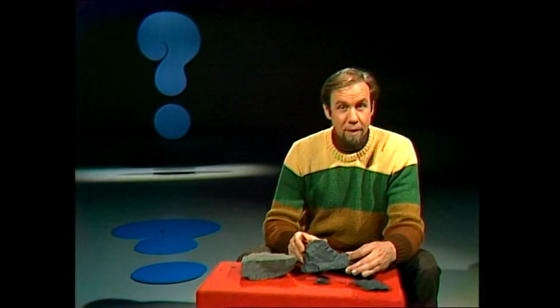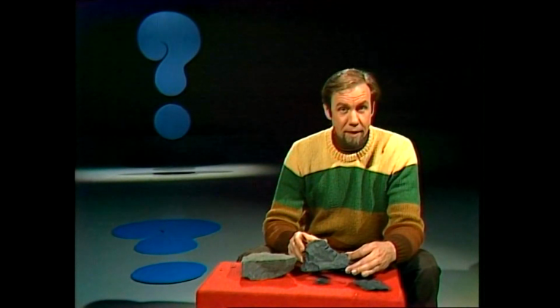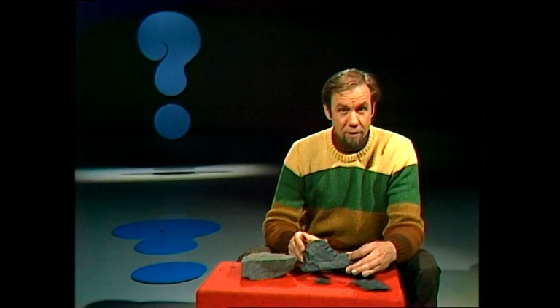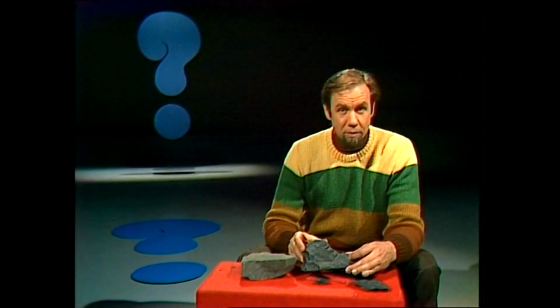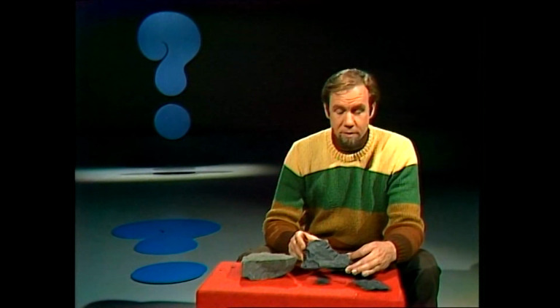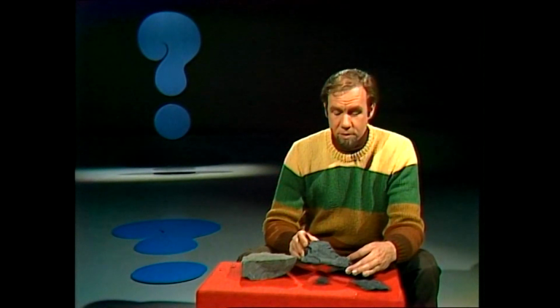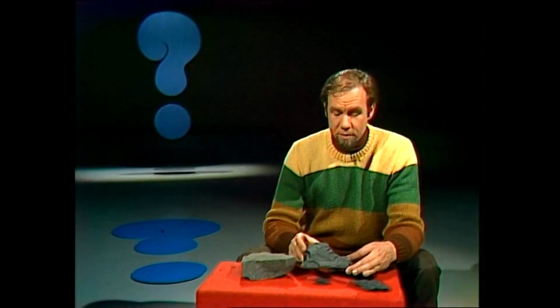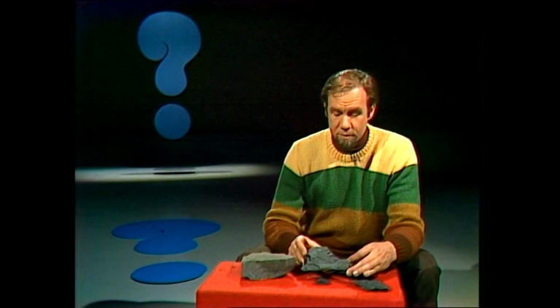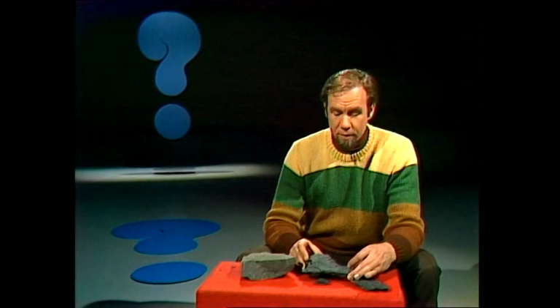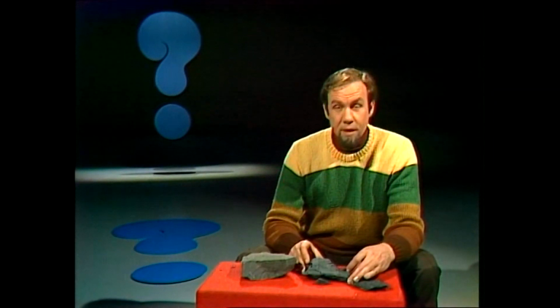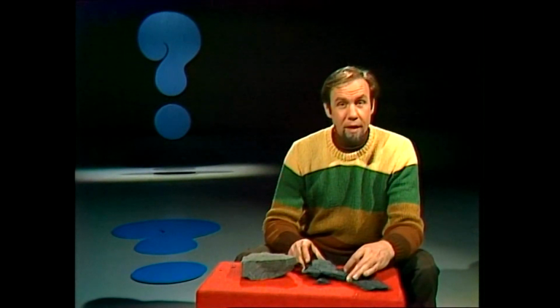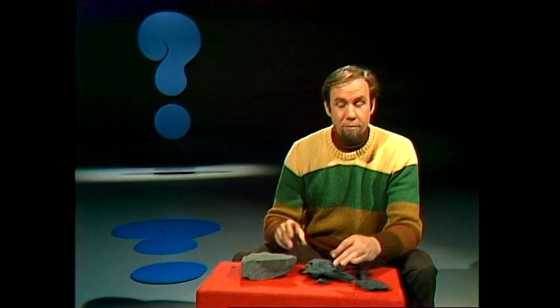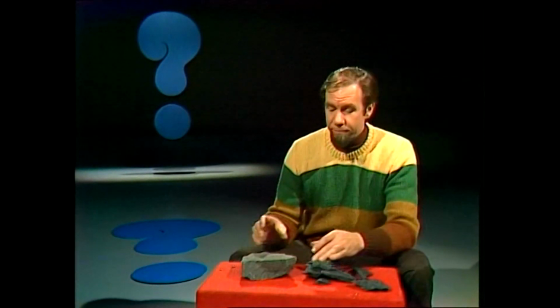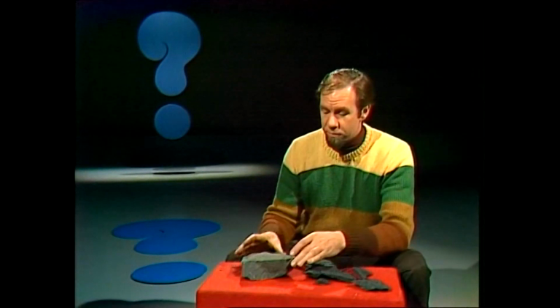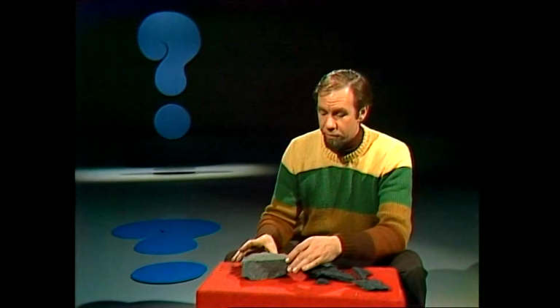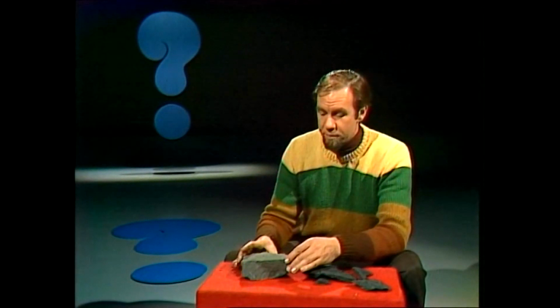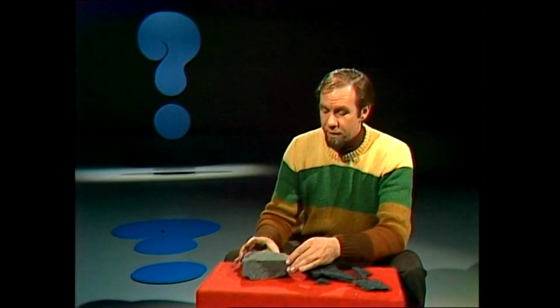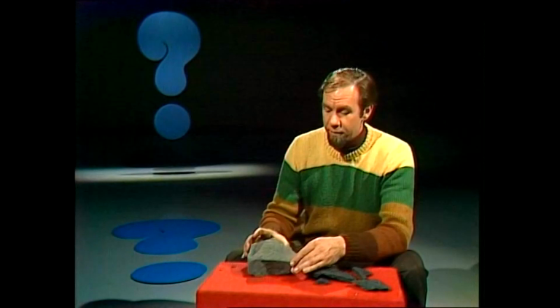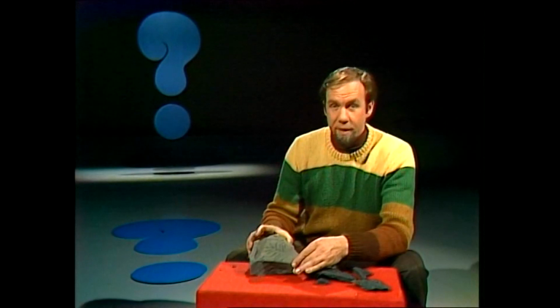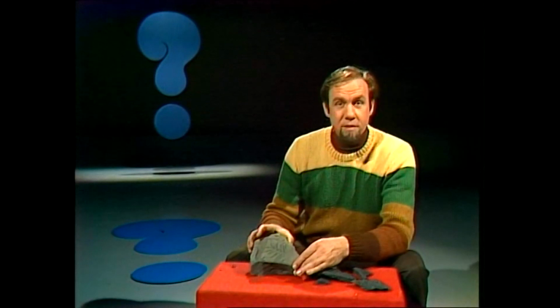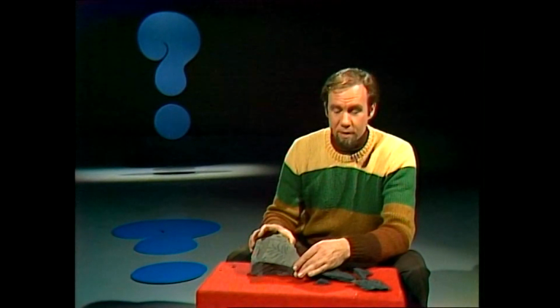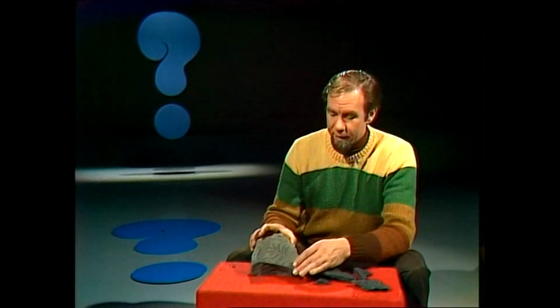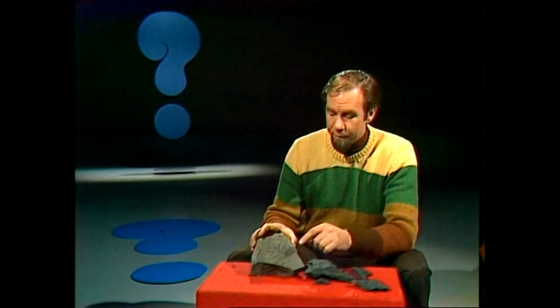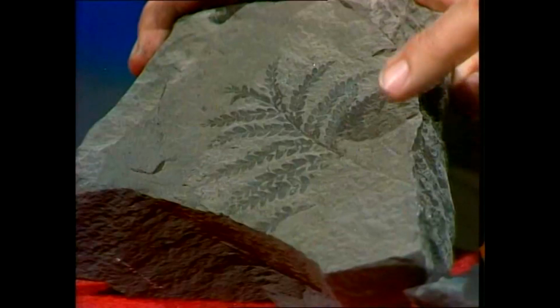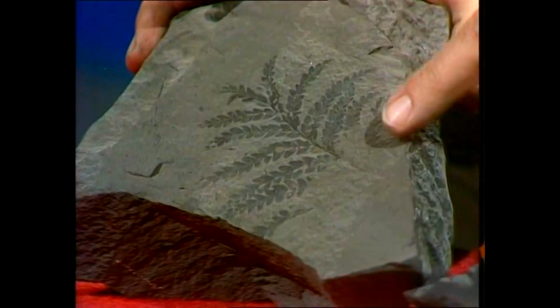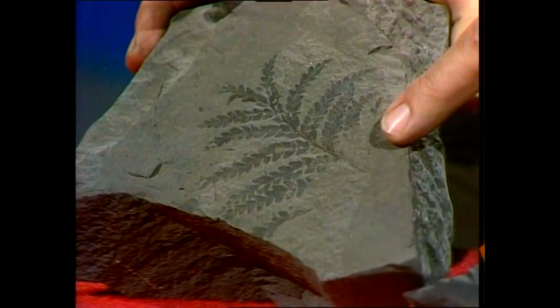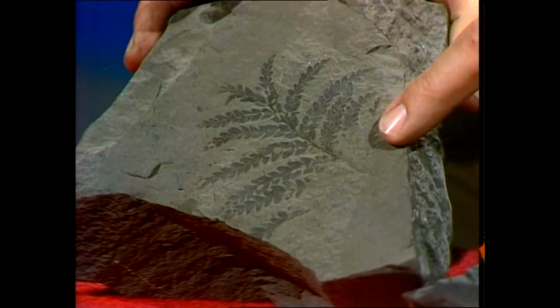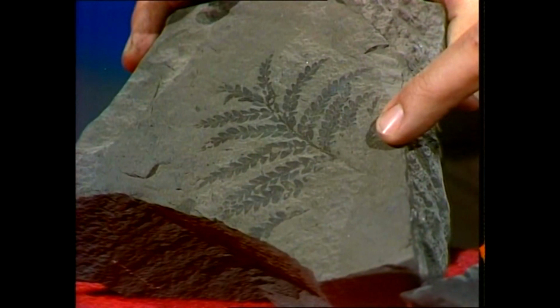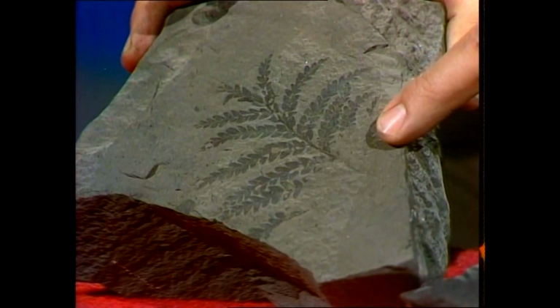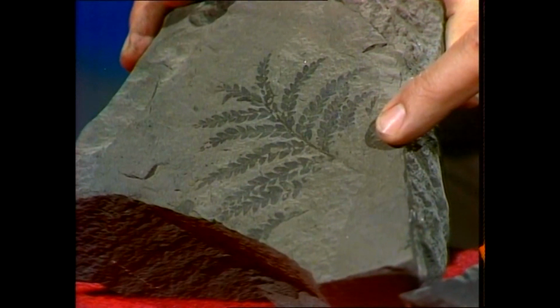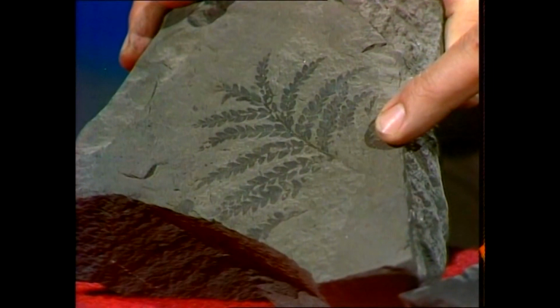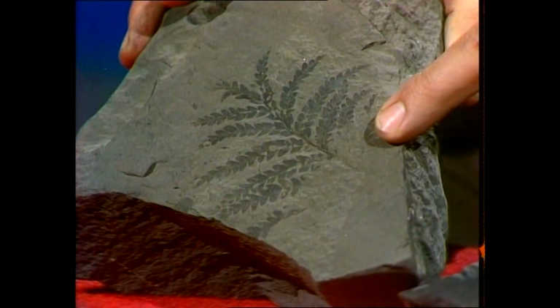Being a young coal, it still shows in its bodies a number of fossil forms of the plants that went to make it up, and here's one — a prehistoric fern.